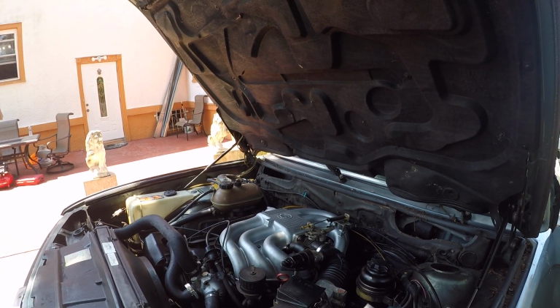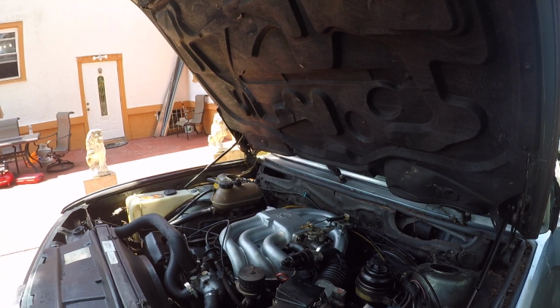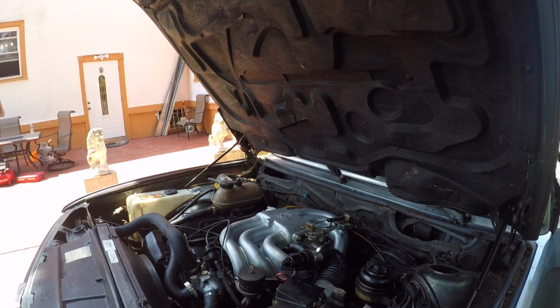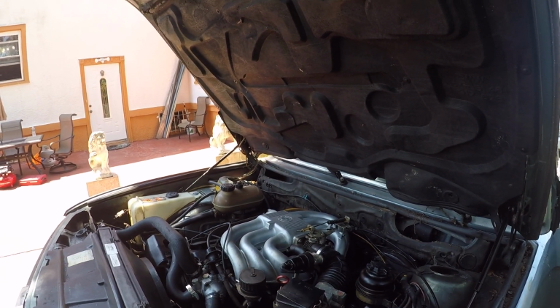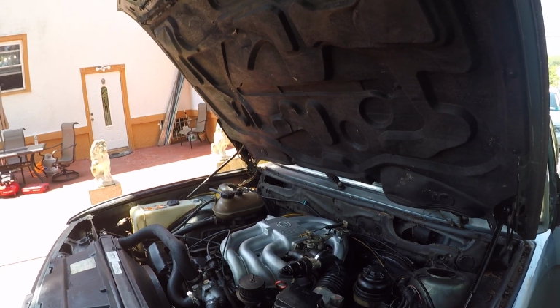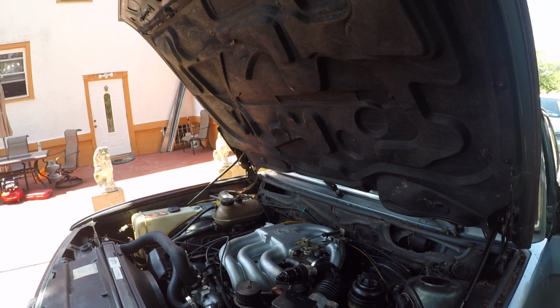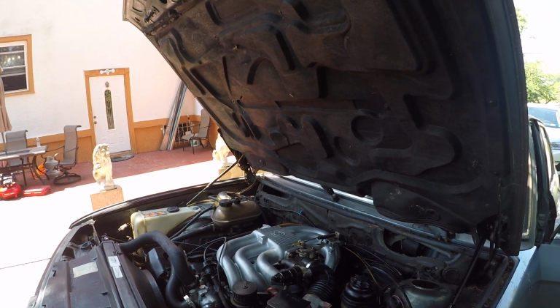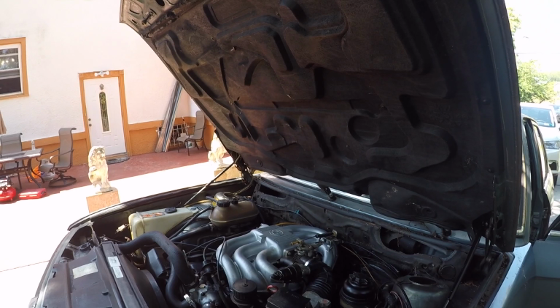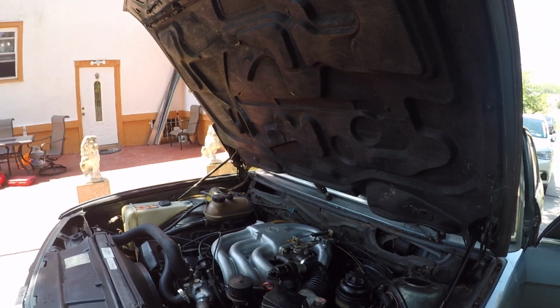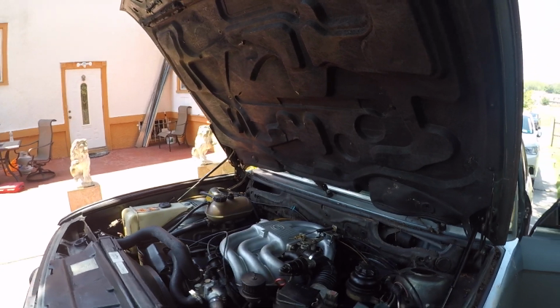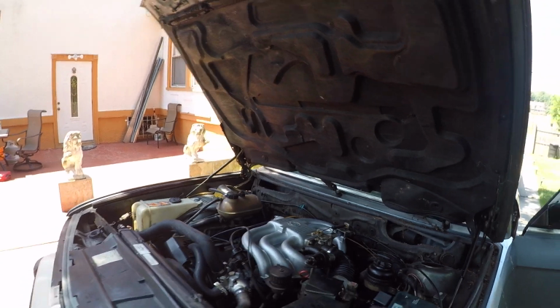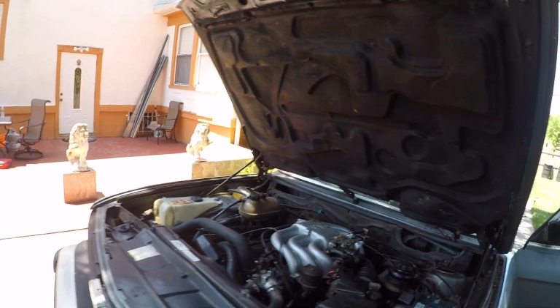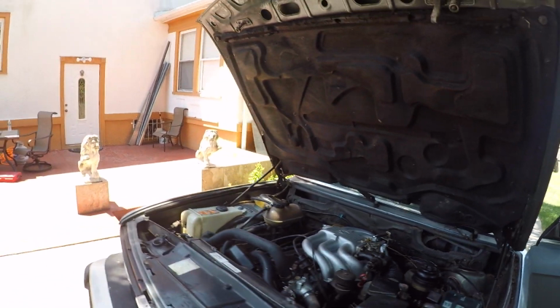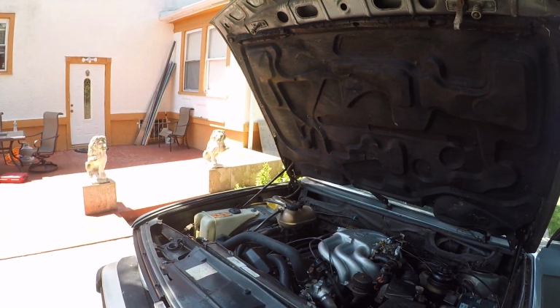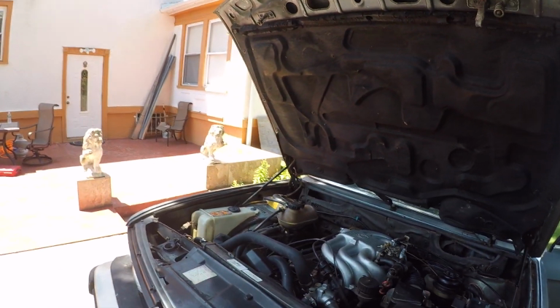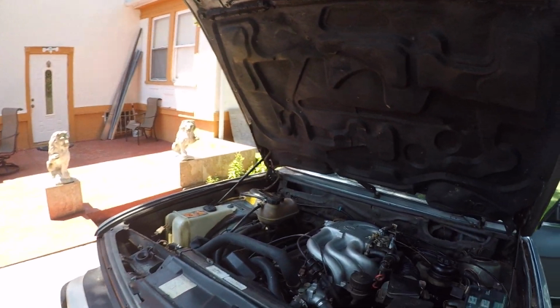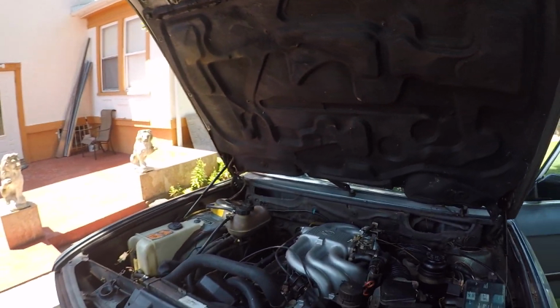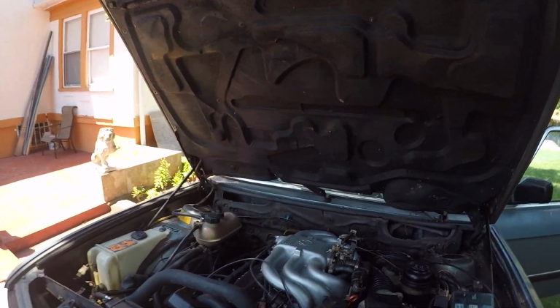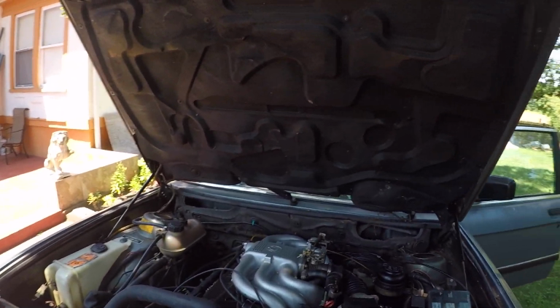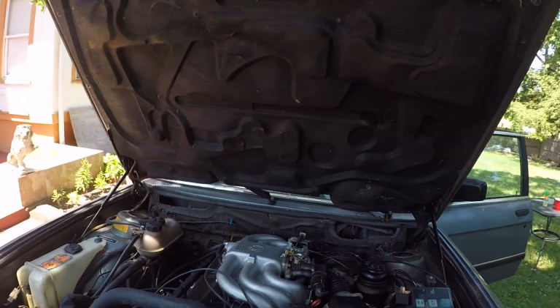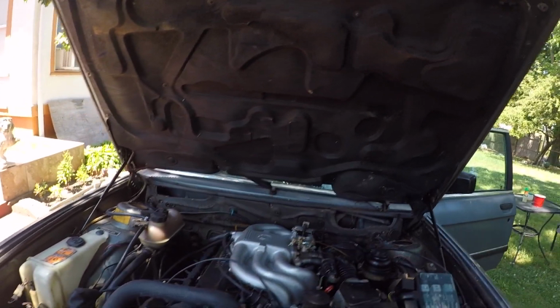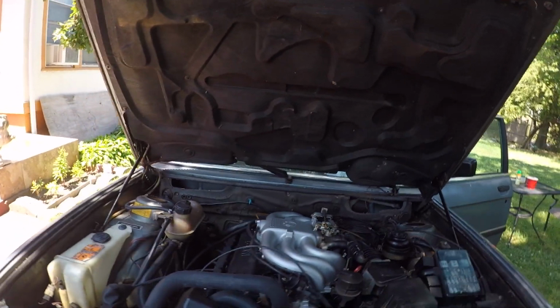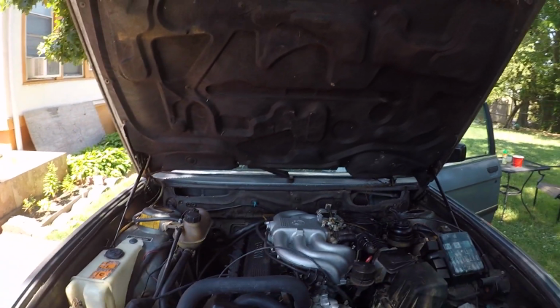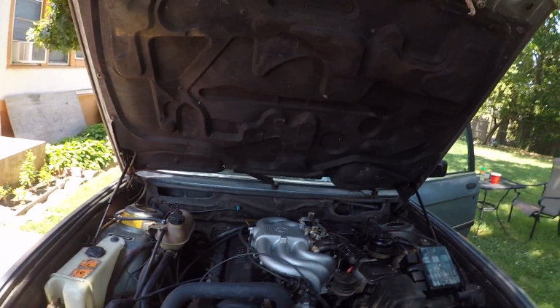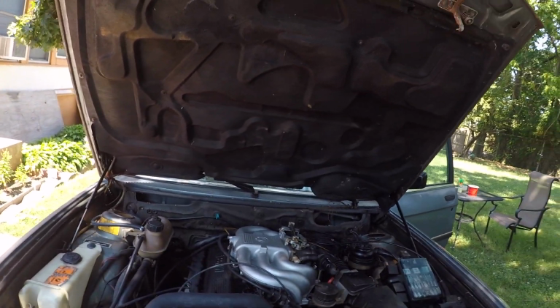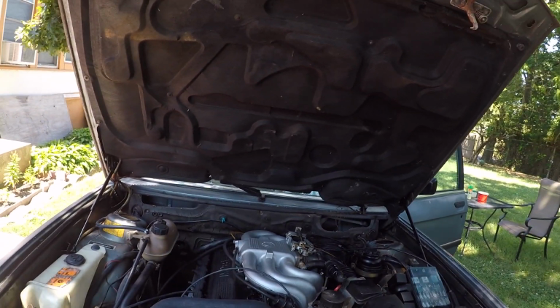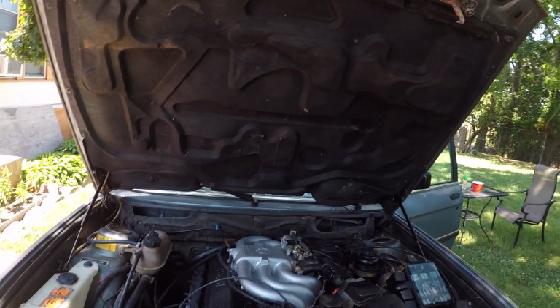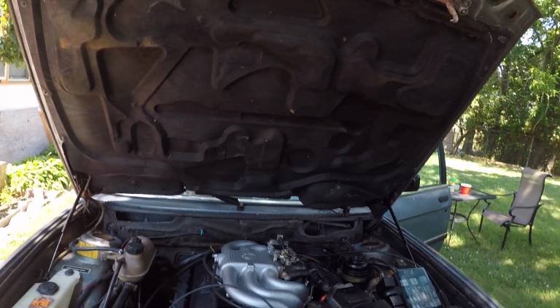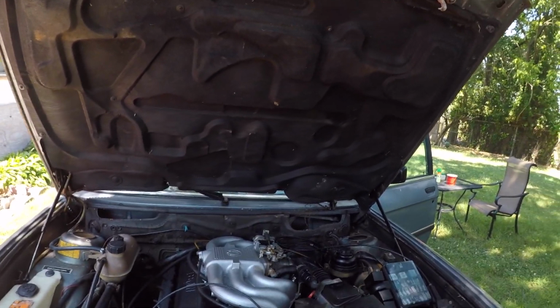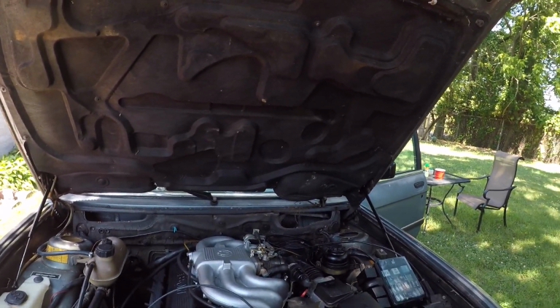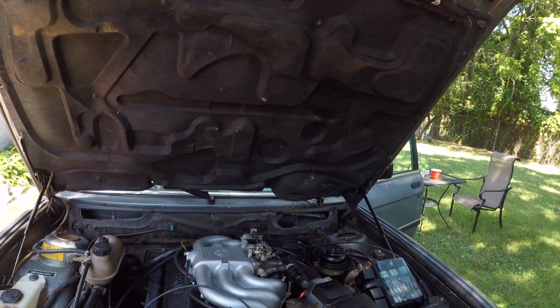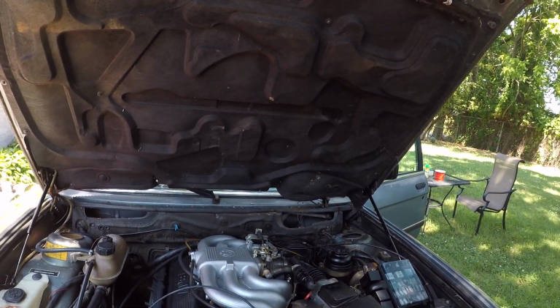You know what, I gotta get an exhaust because it has a leak, but we'll talk about it later.